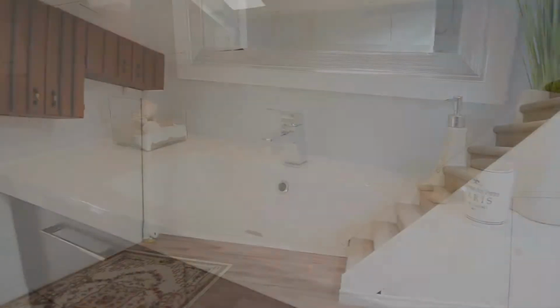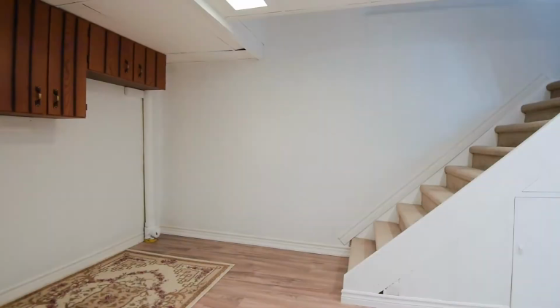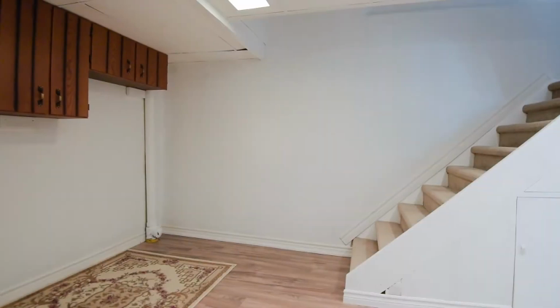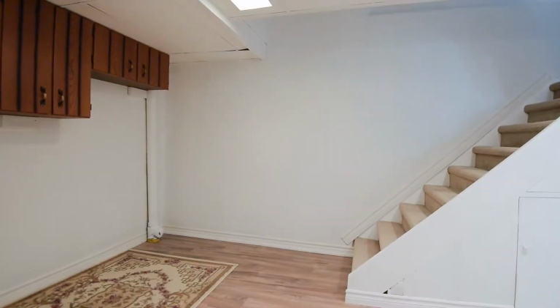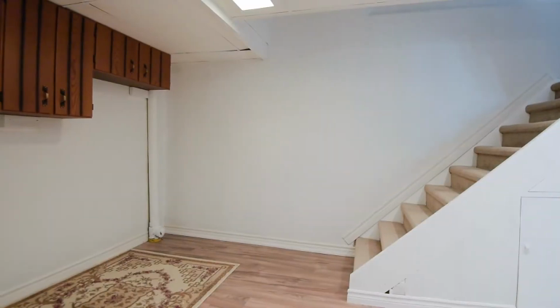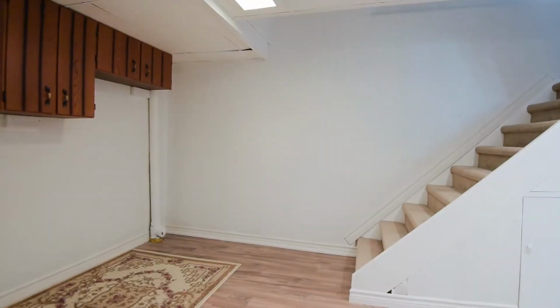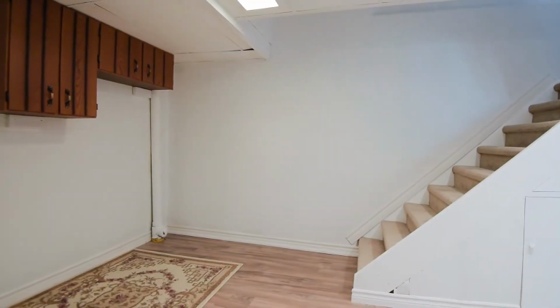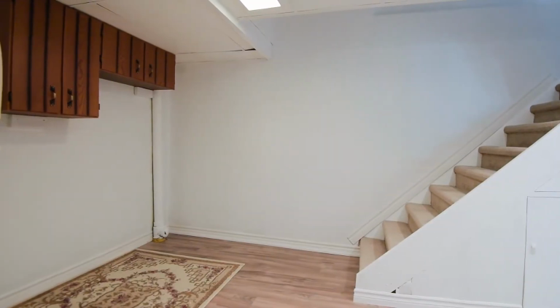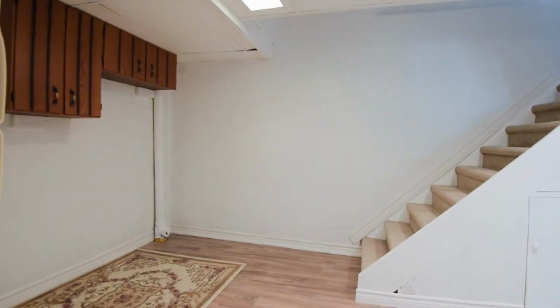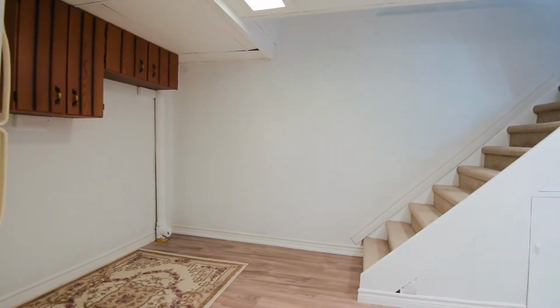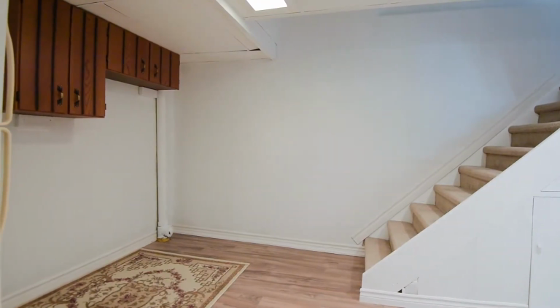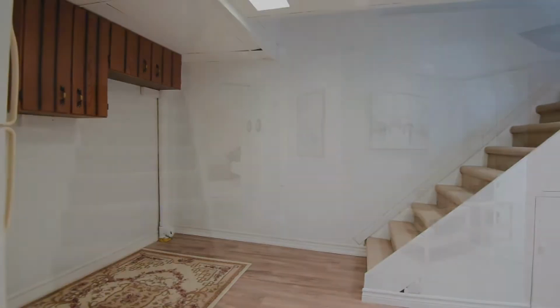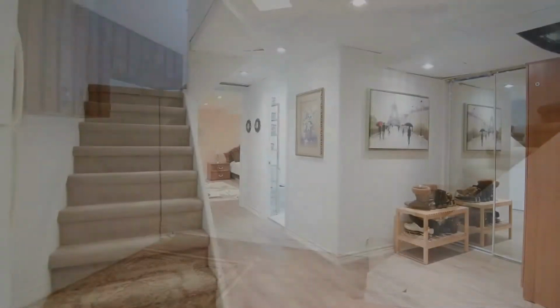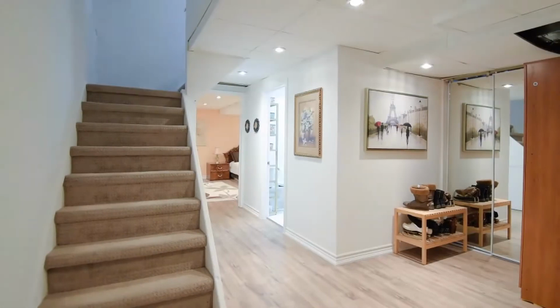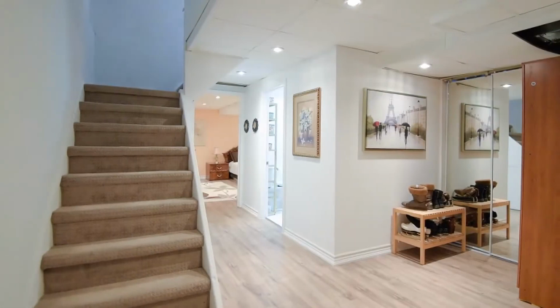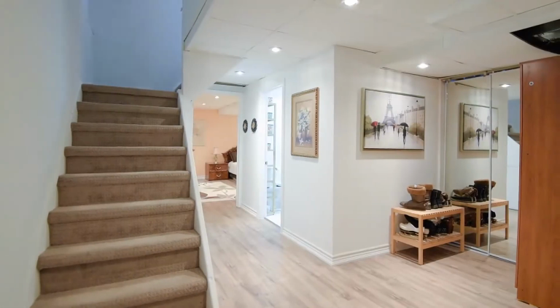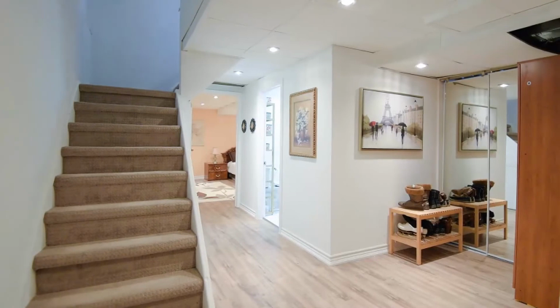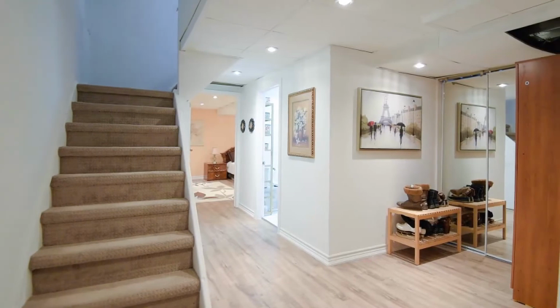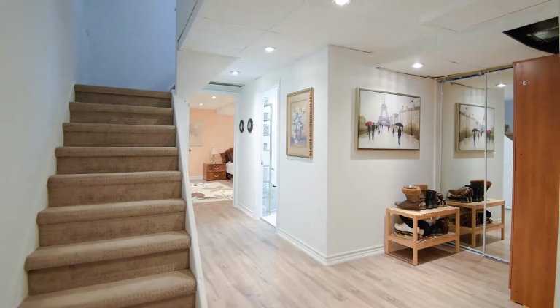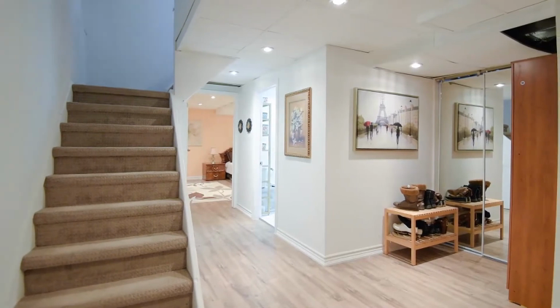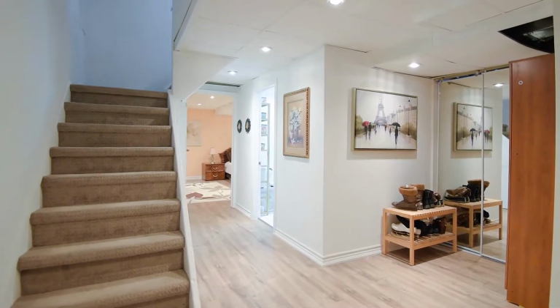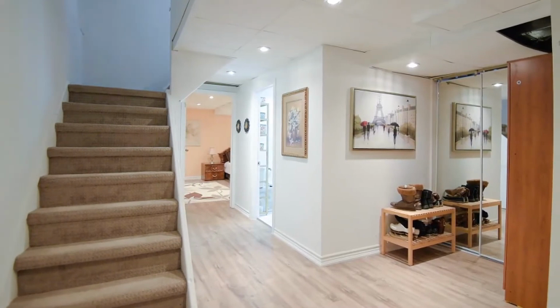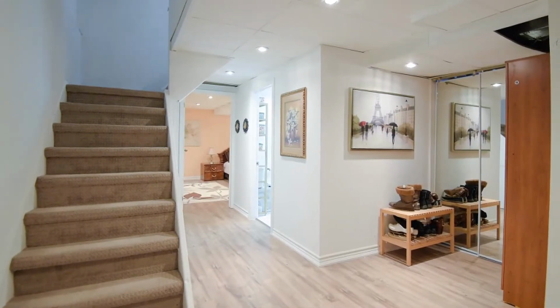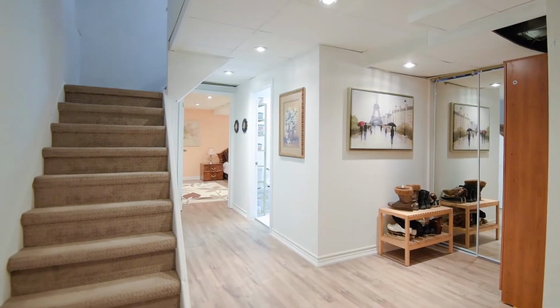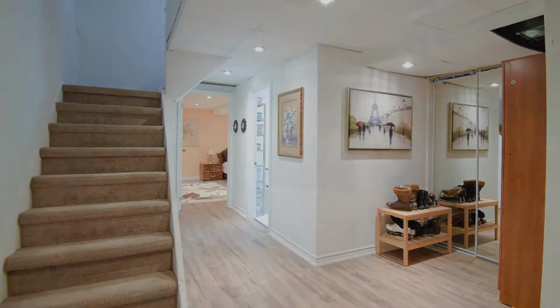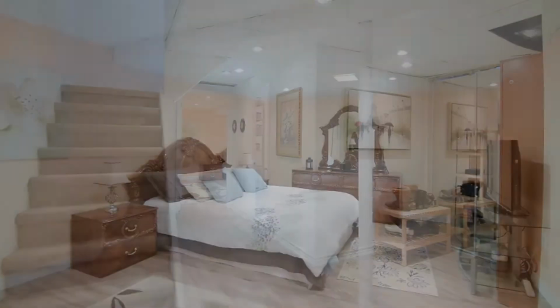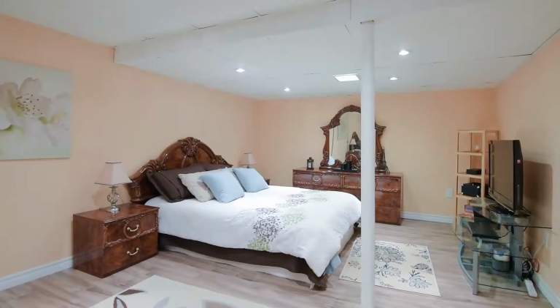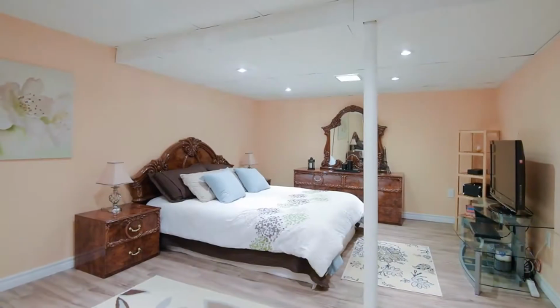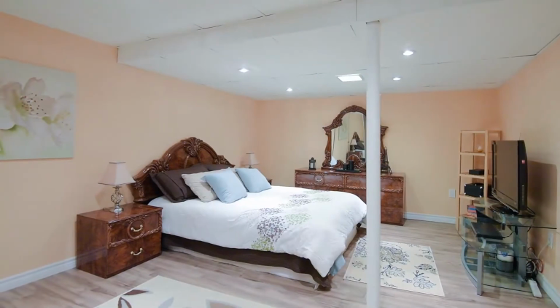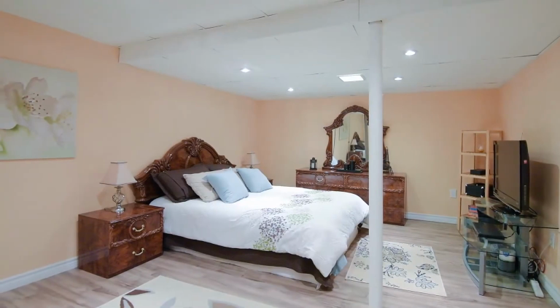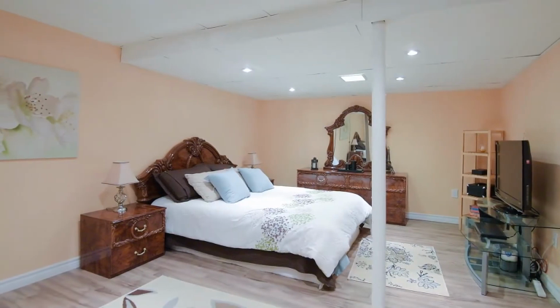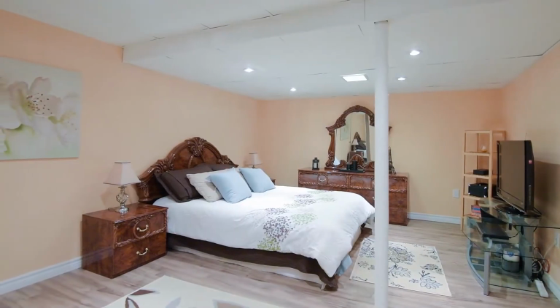The lowest level of this home has new high quality laminate flooring and a brand new bathroom, as well as a possible bedroom for your guests.